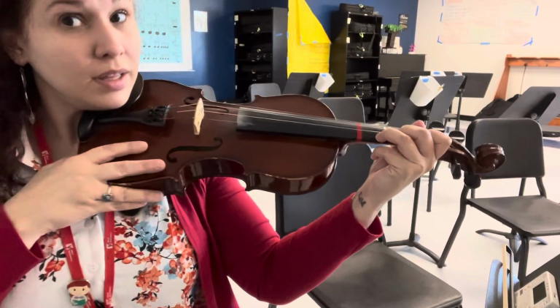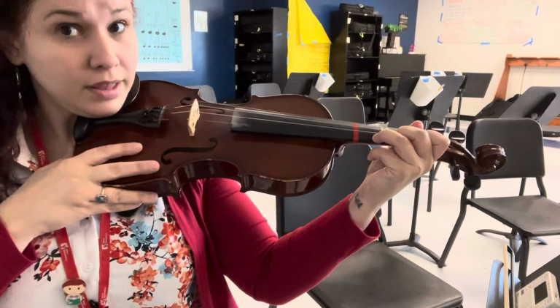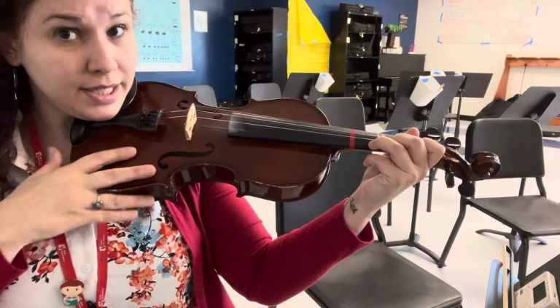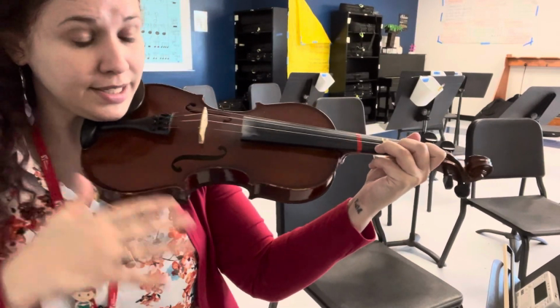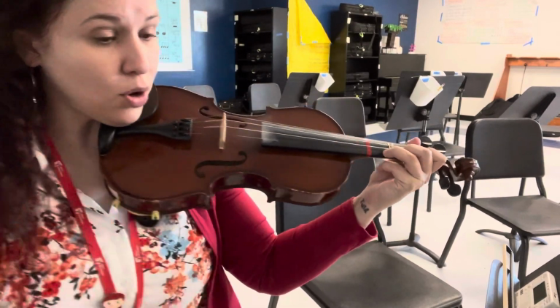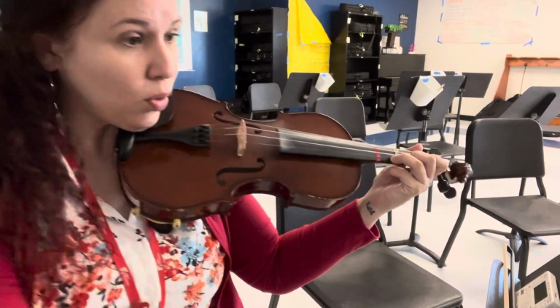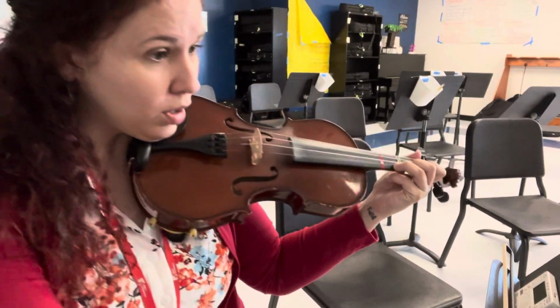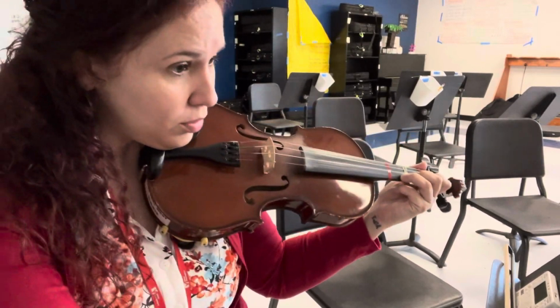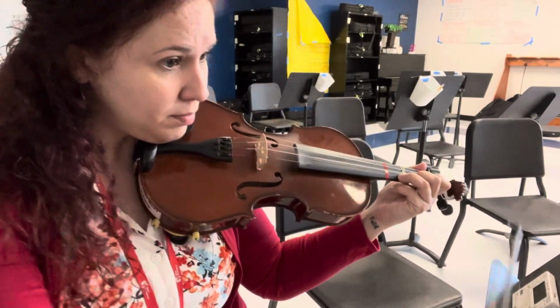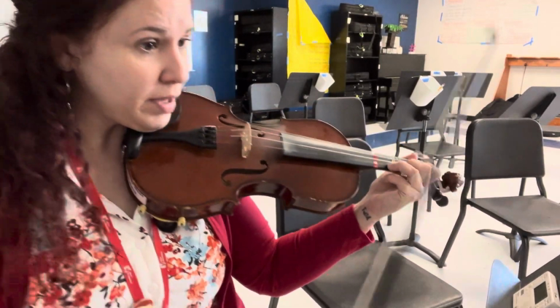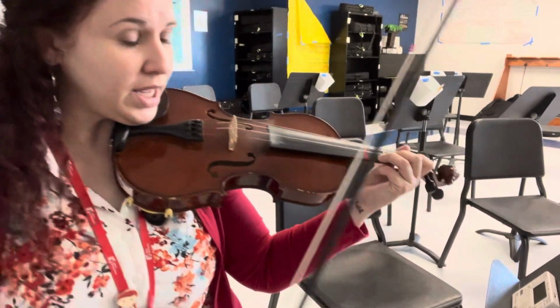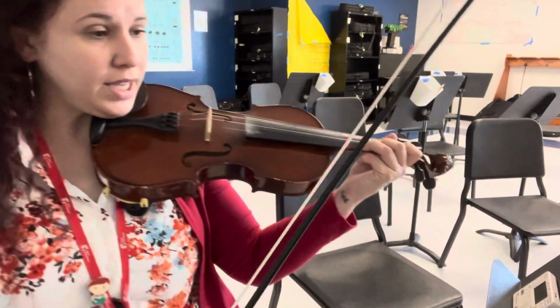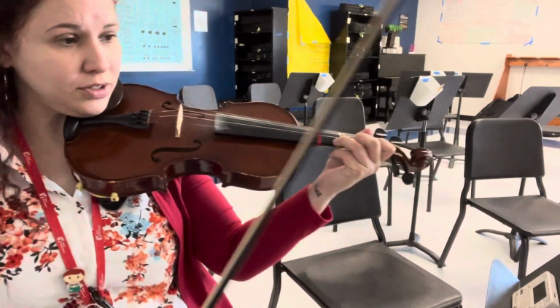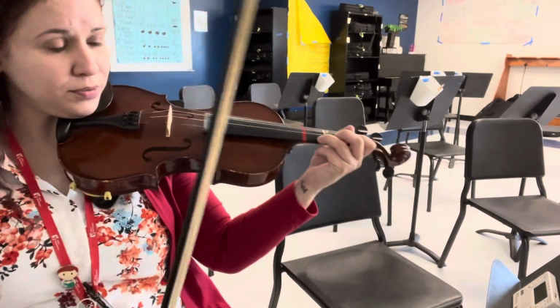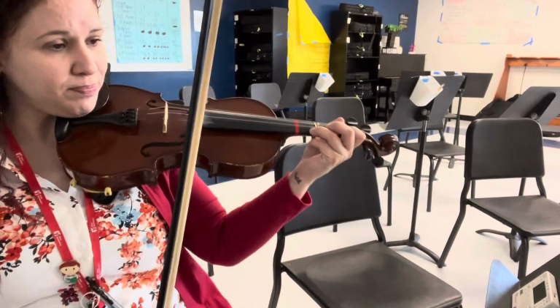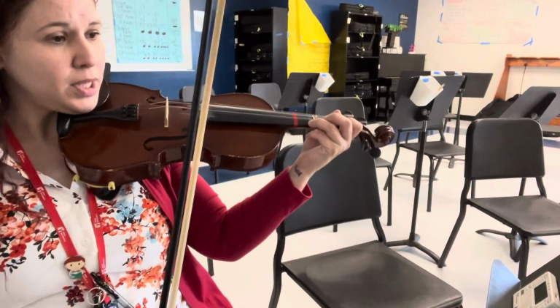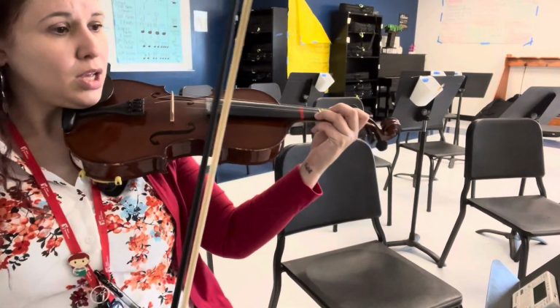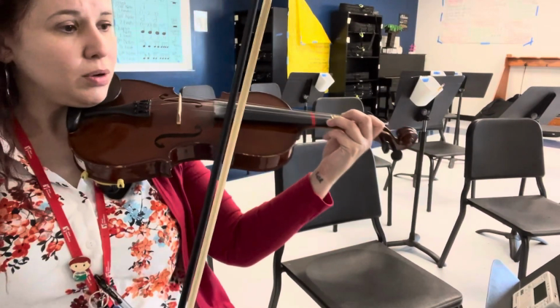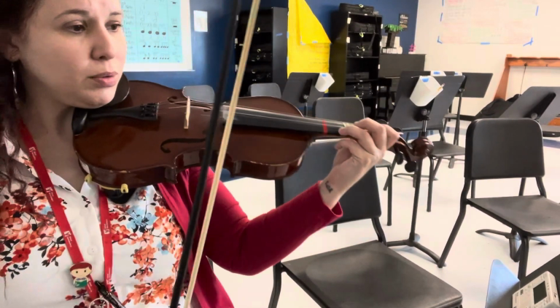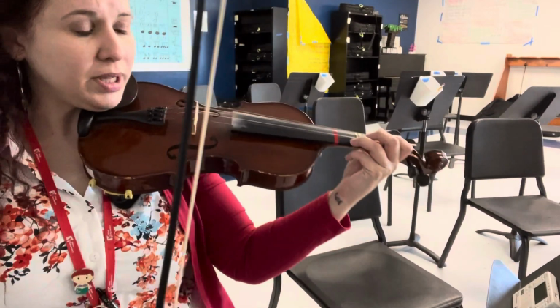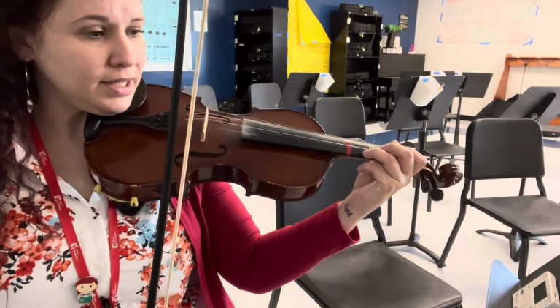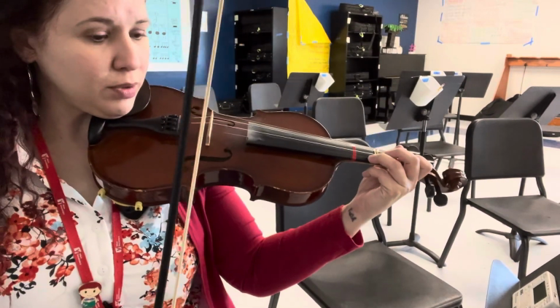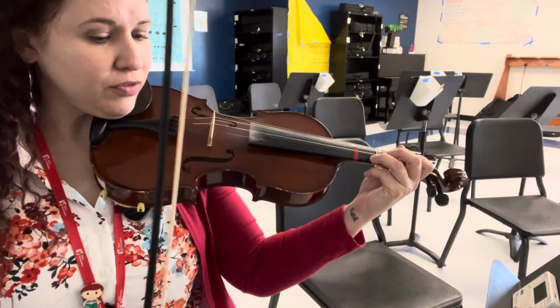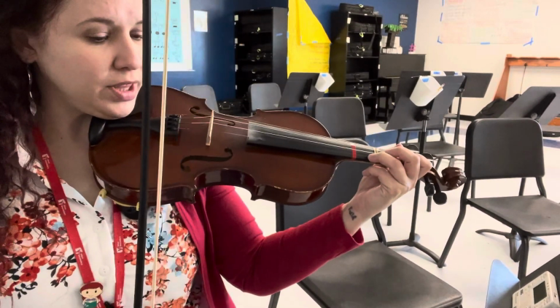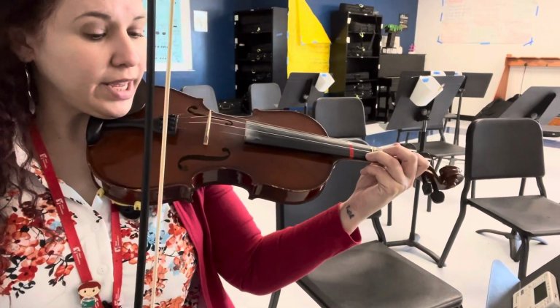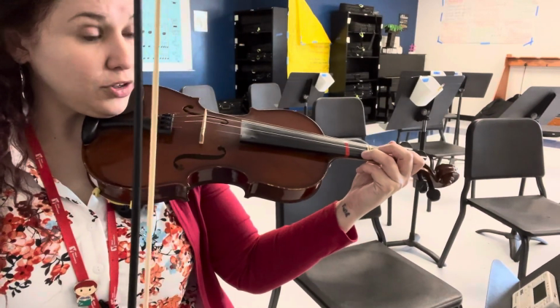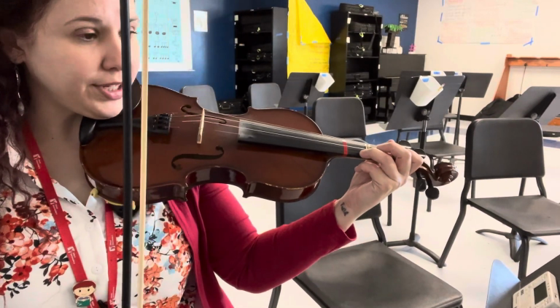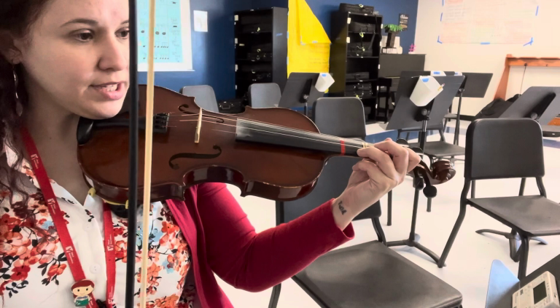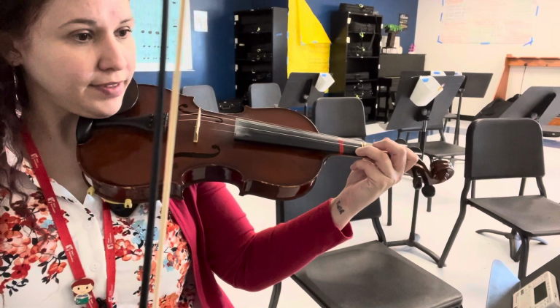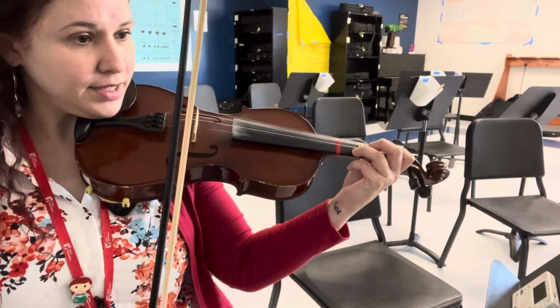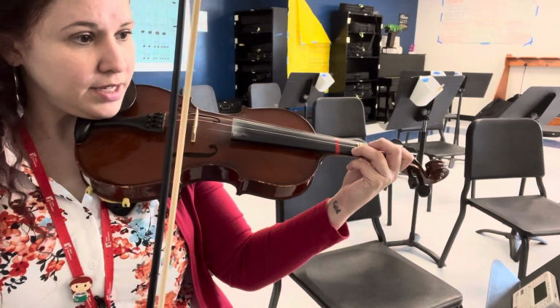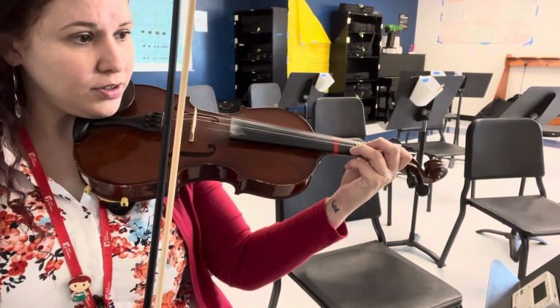This is Choro by Handel. We'll play this one for the entrance of the seniors.